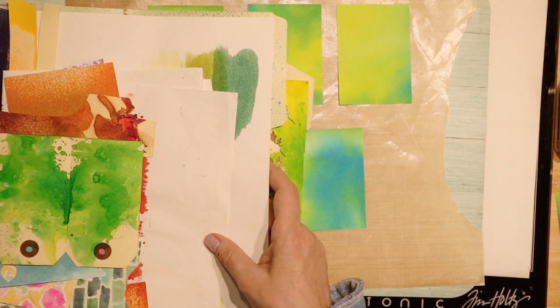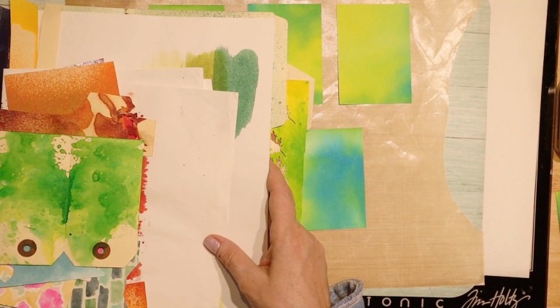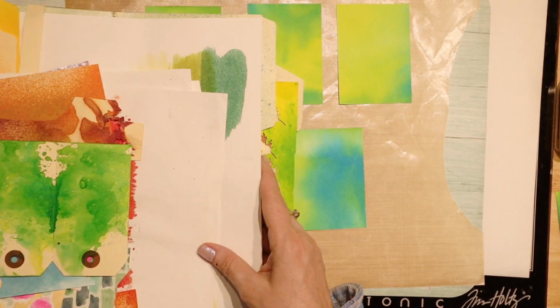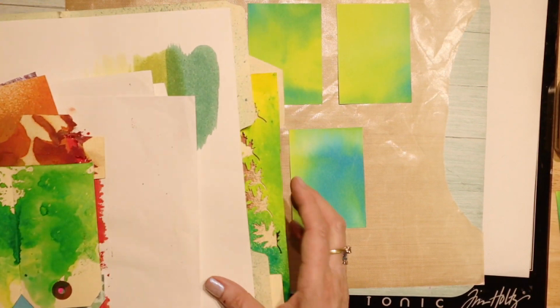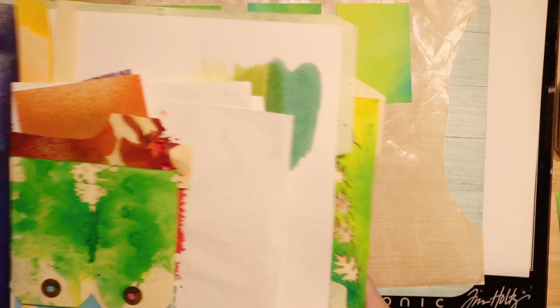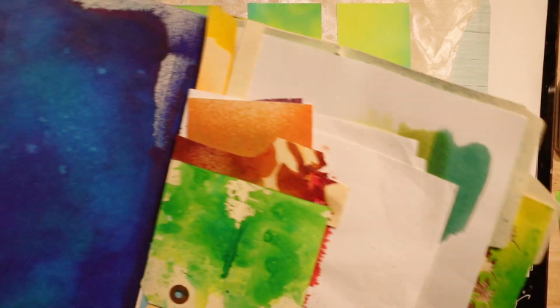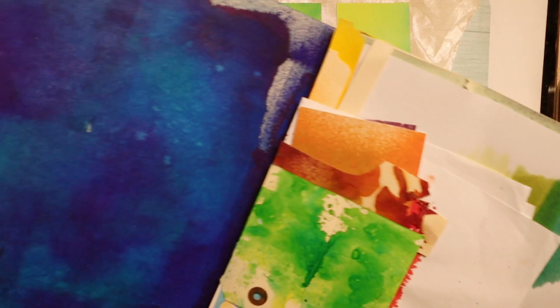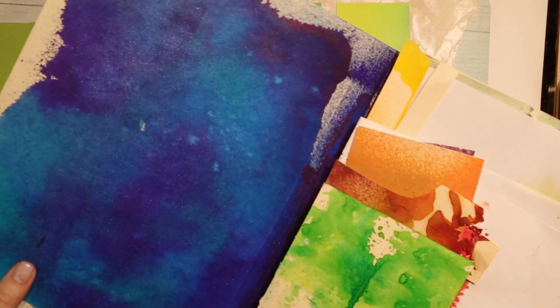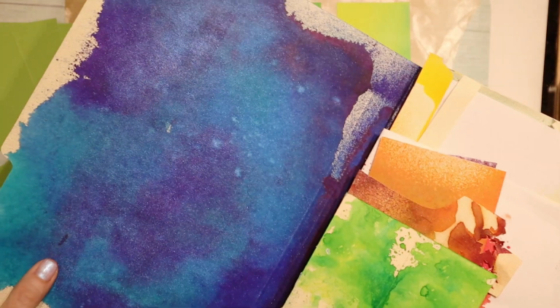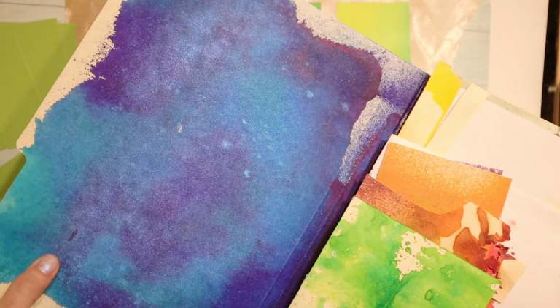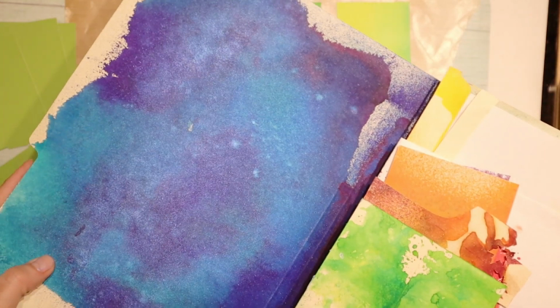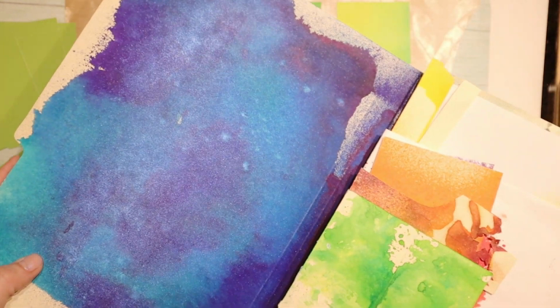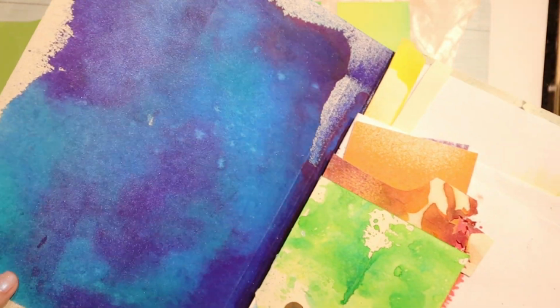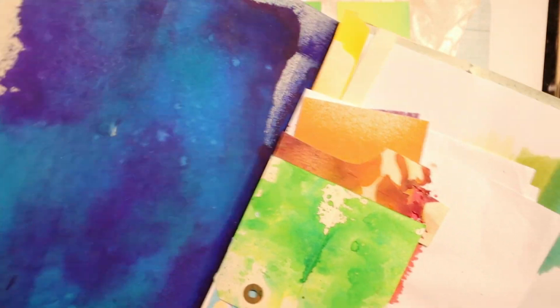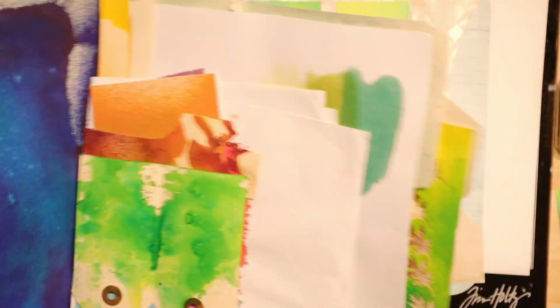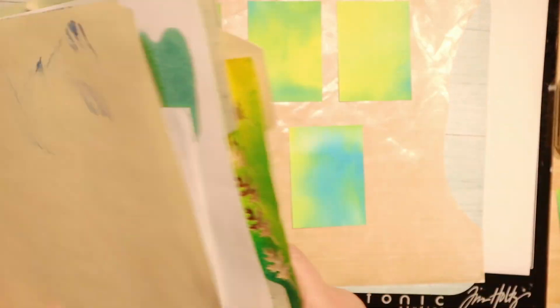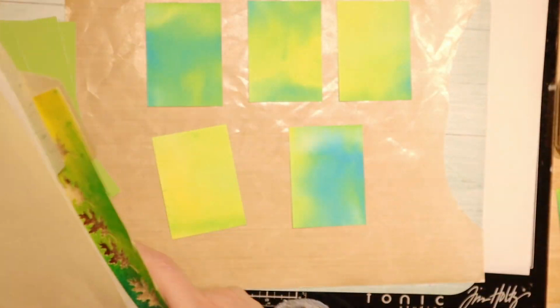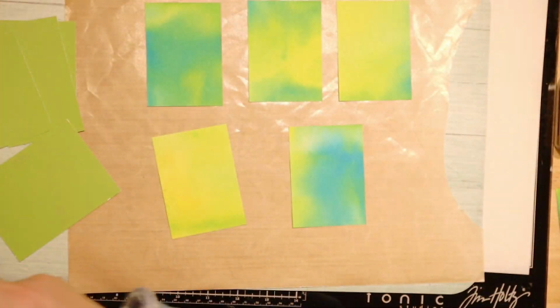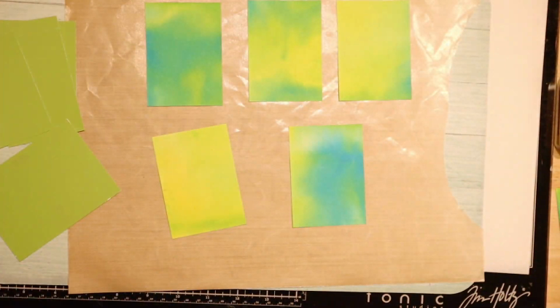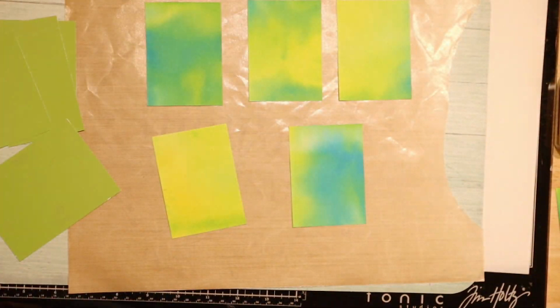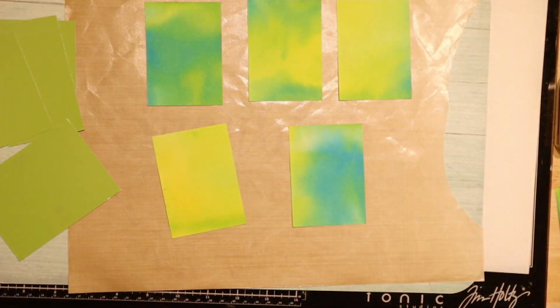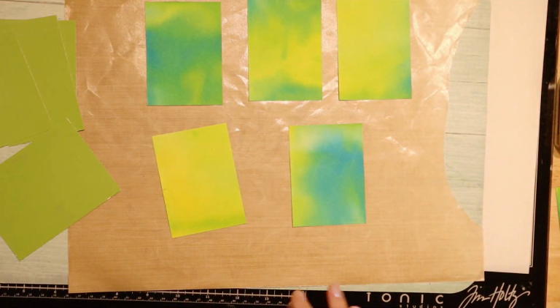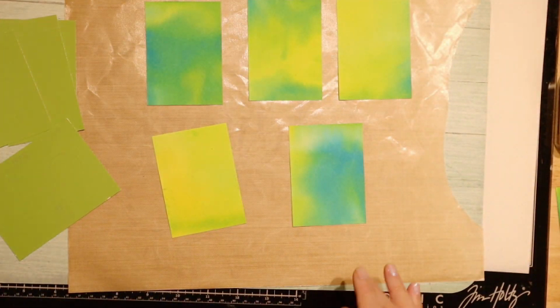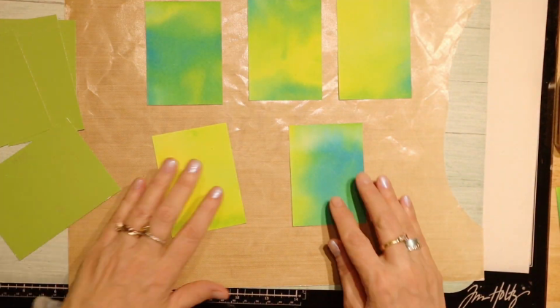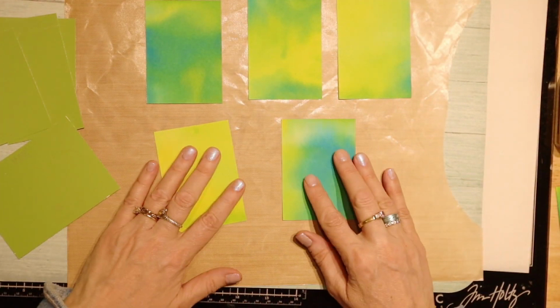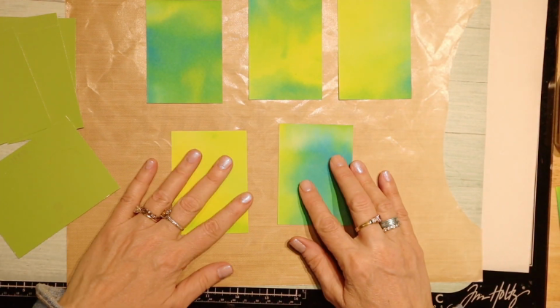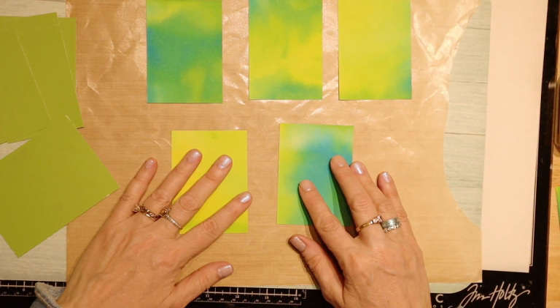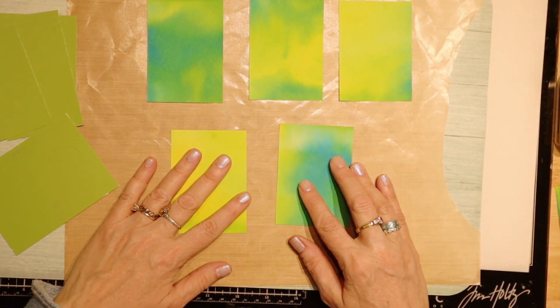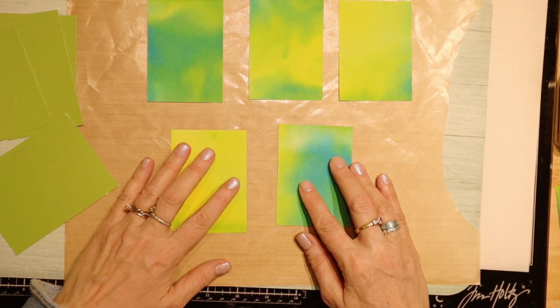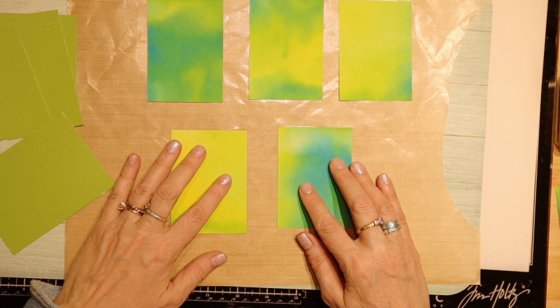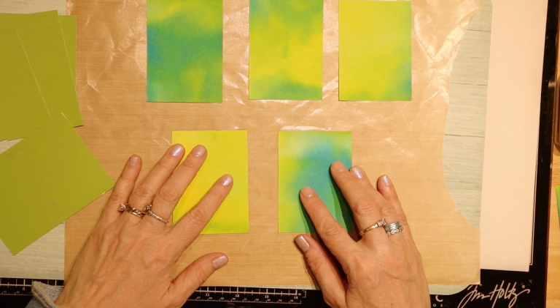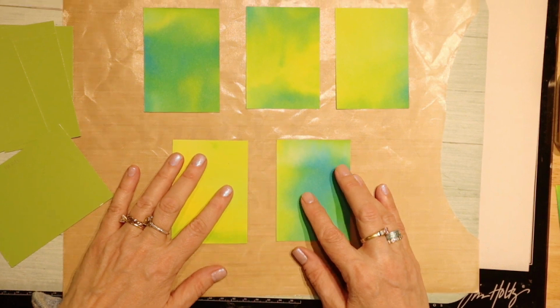Sometimes I want to use this dark blue one. The theme for this month is nature.